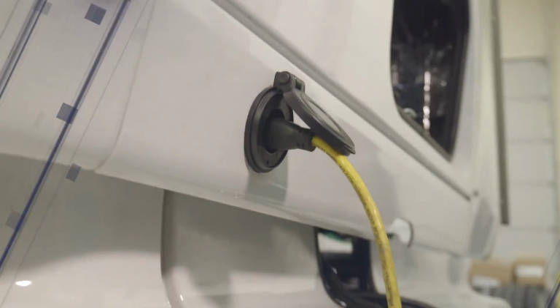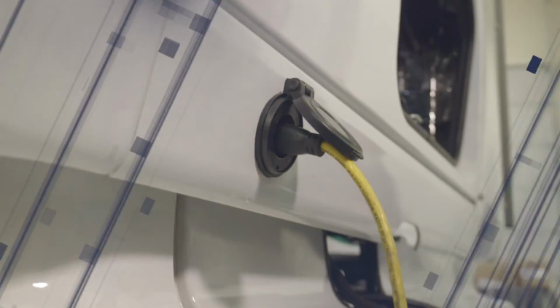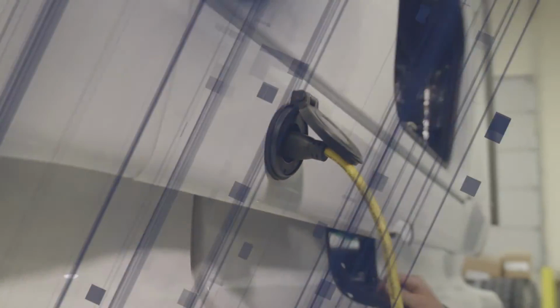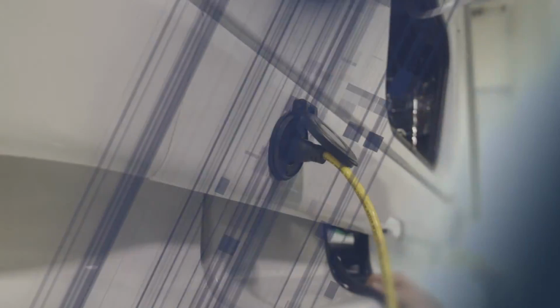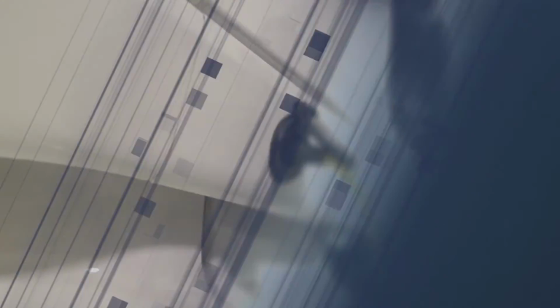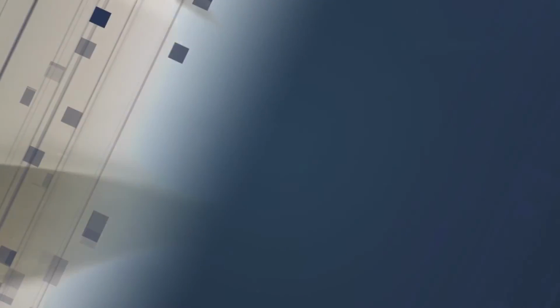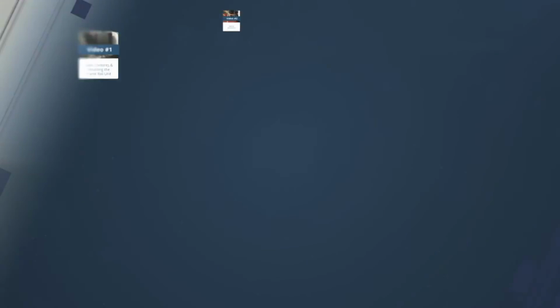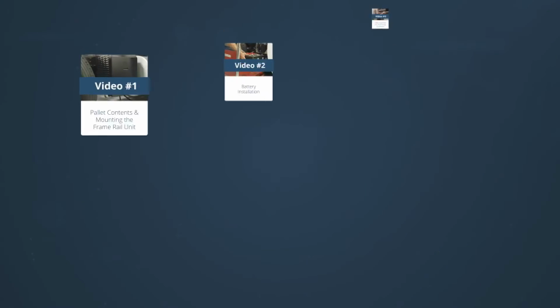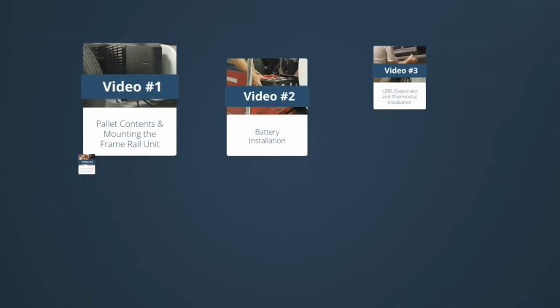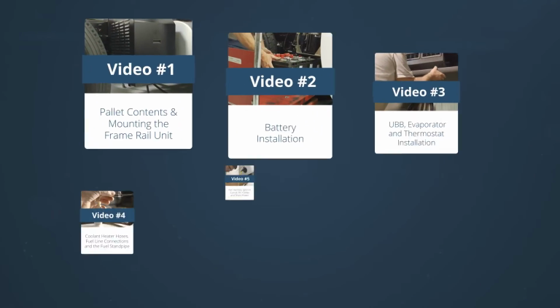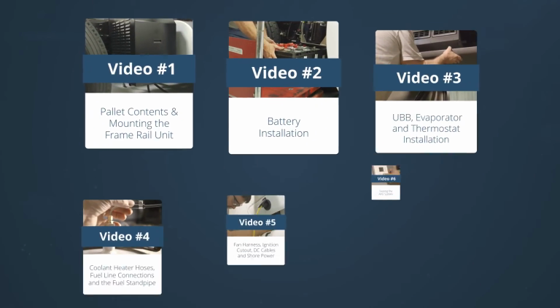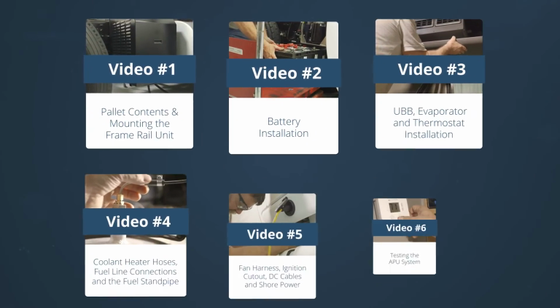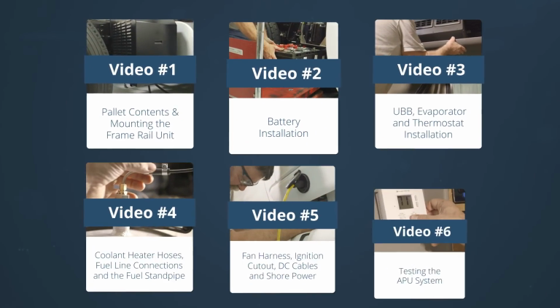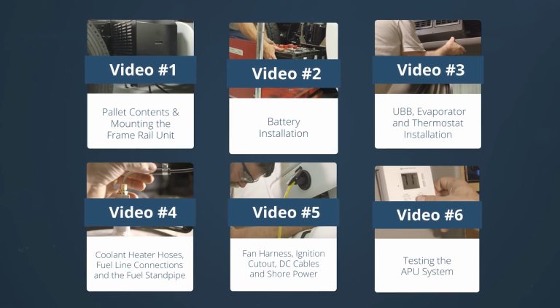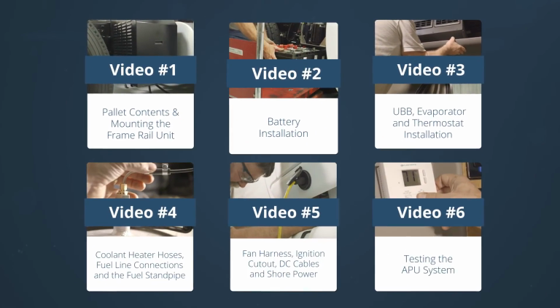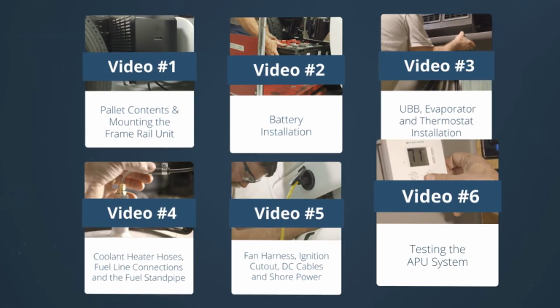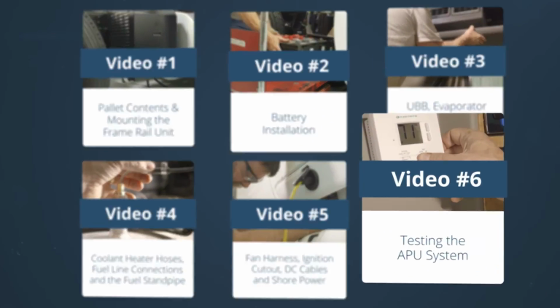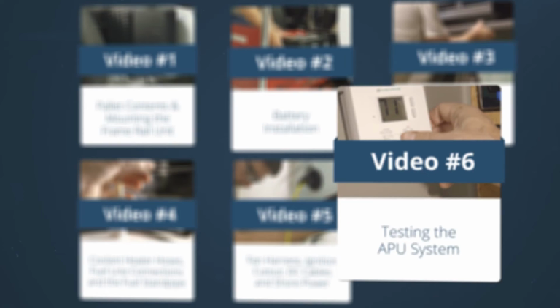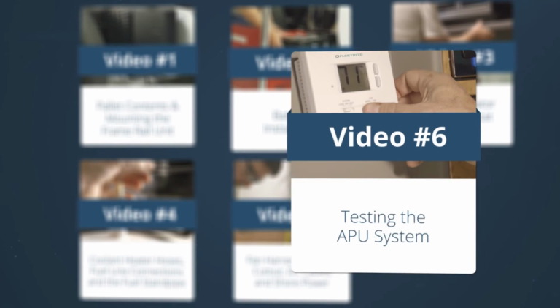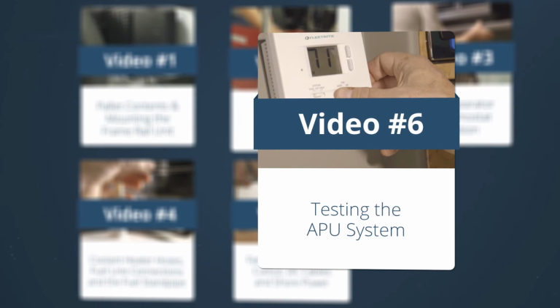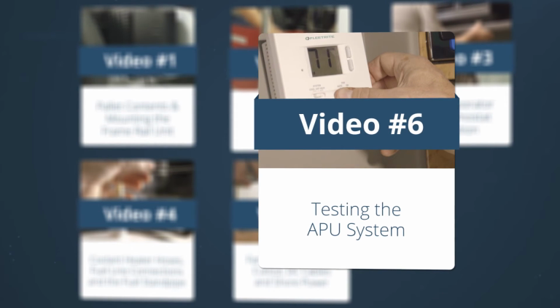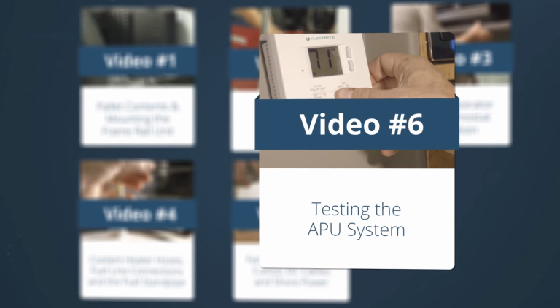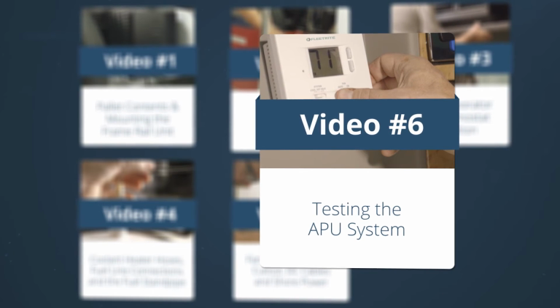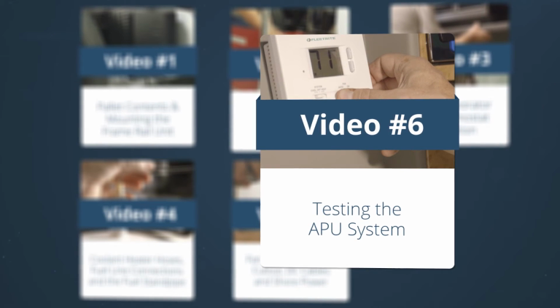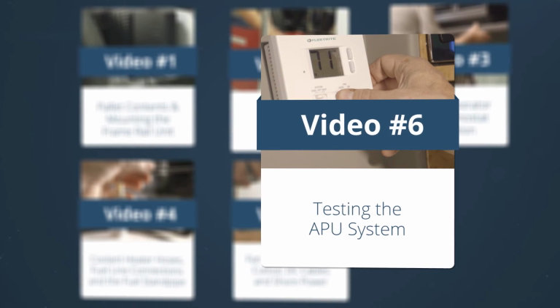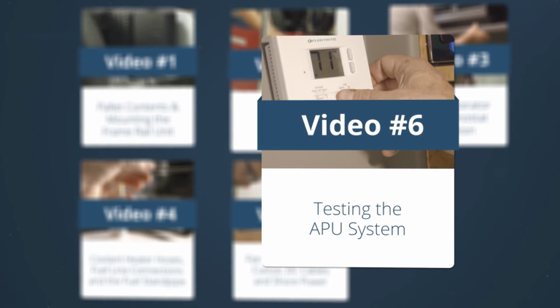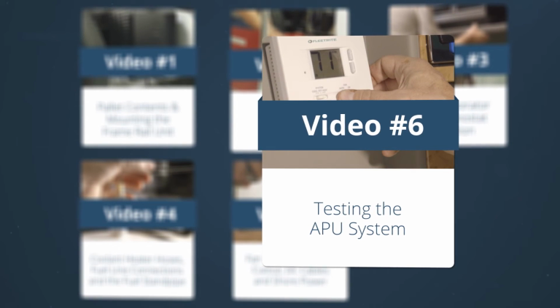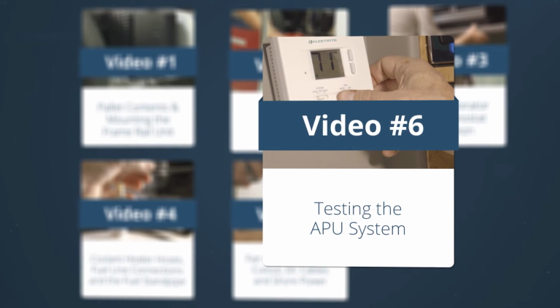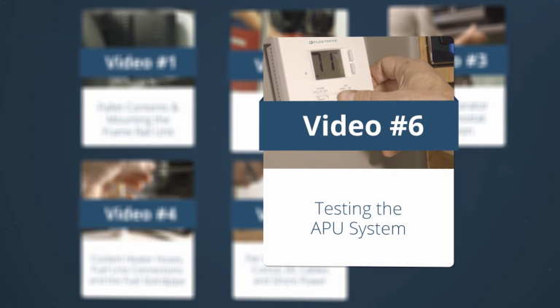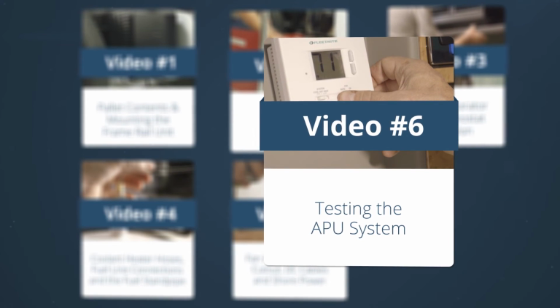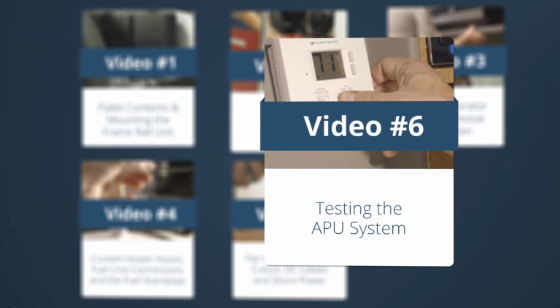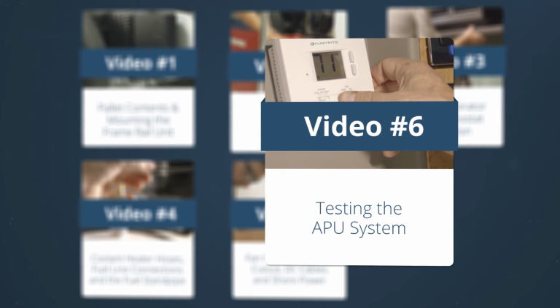Congratulations! The entire installation process is now complete. The final video in this series will cover system testing.